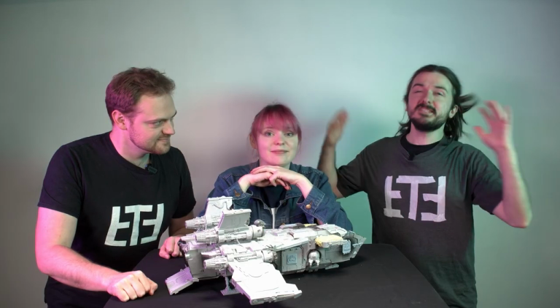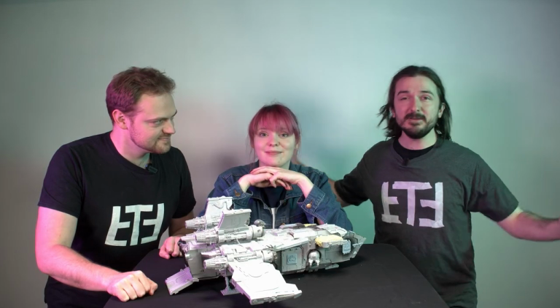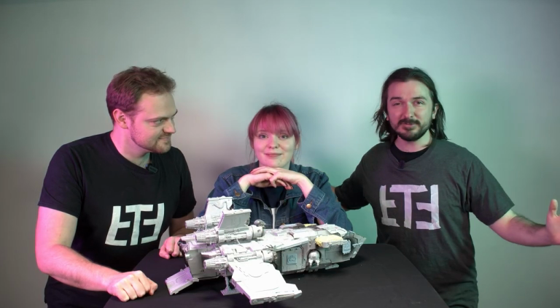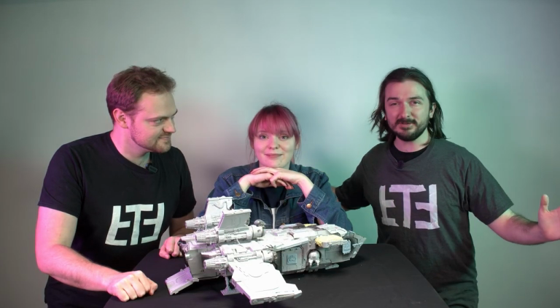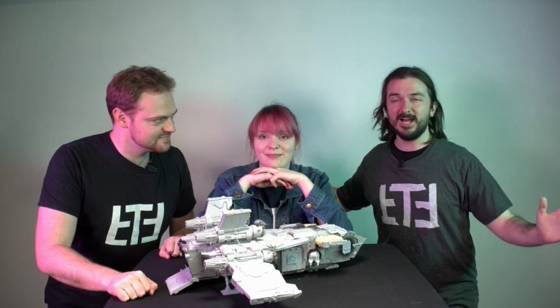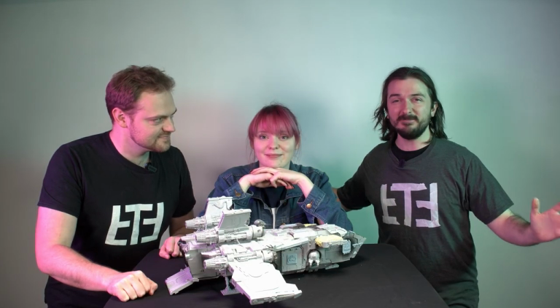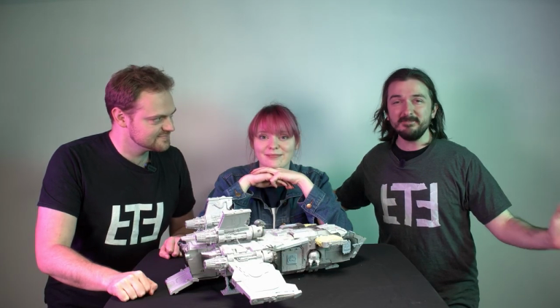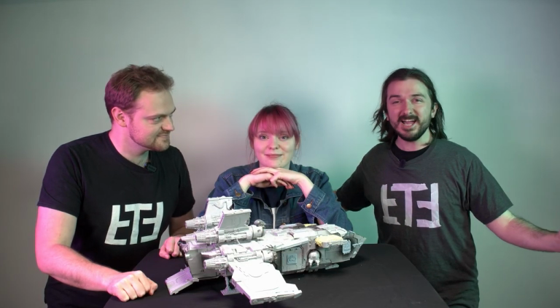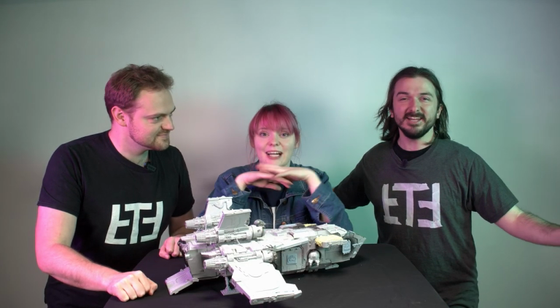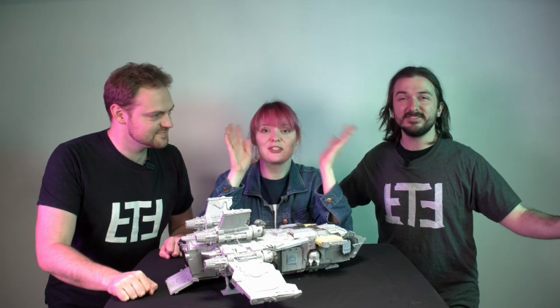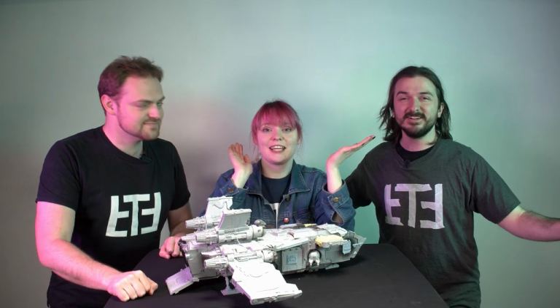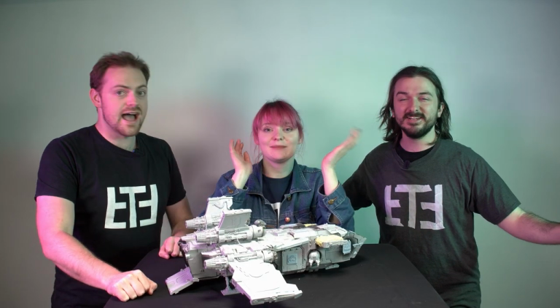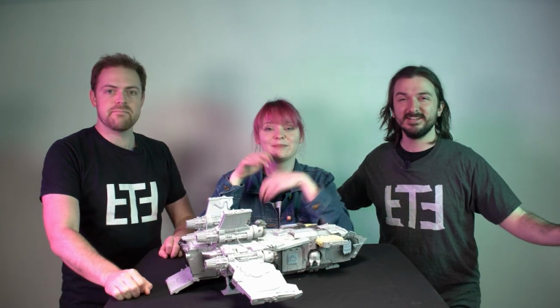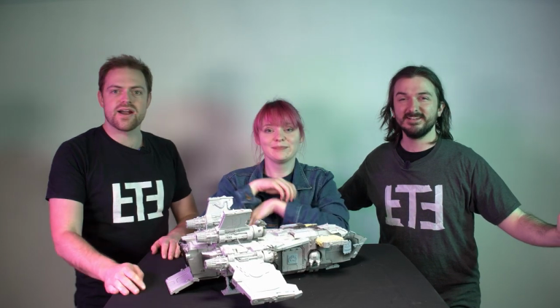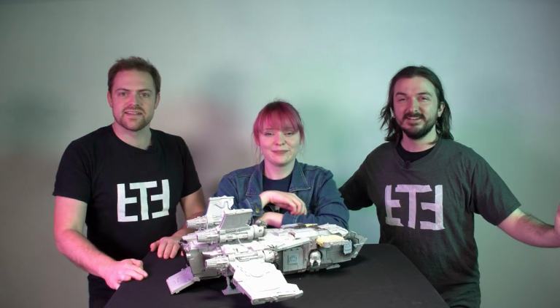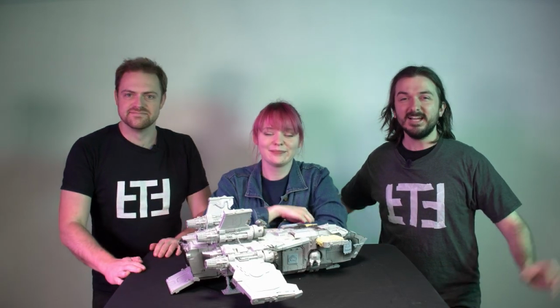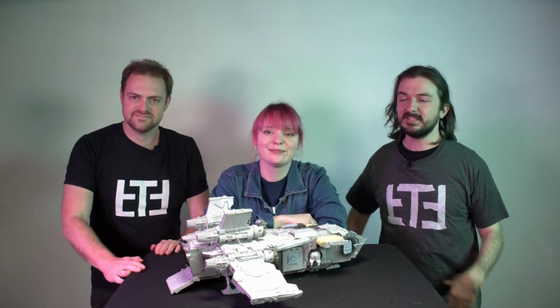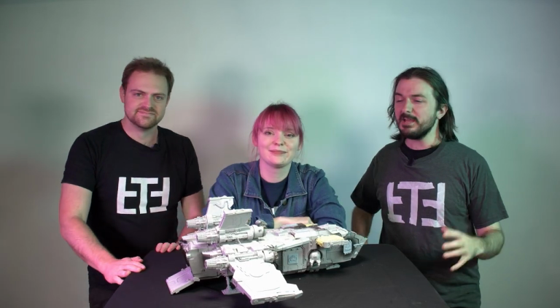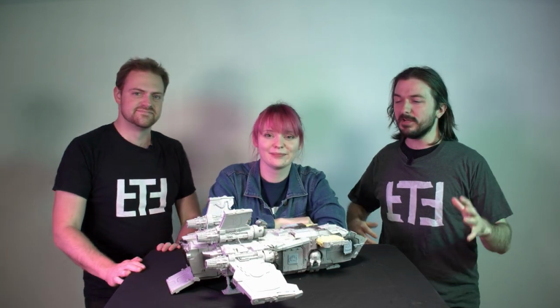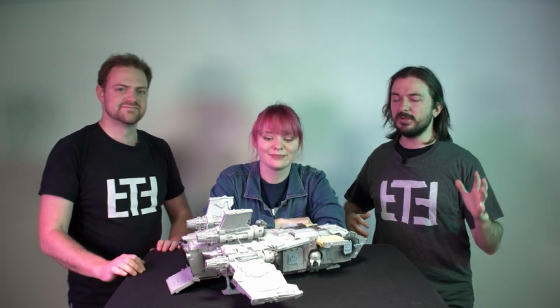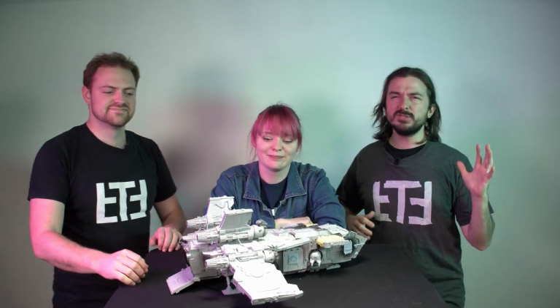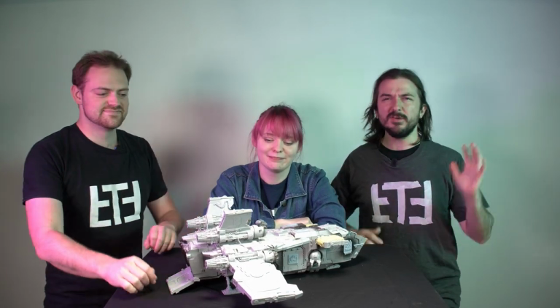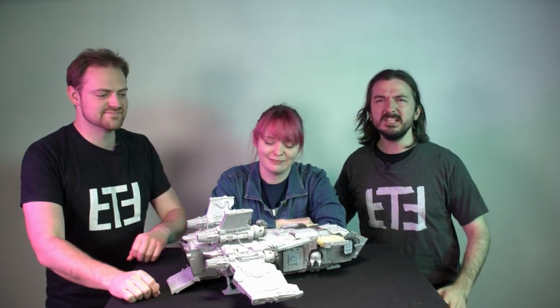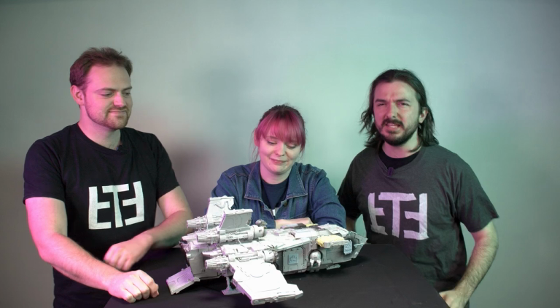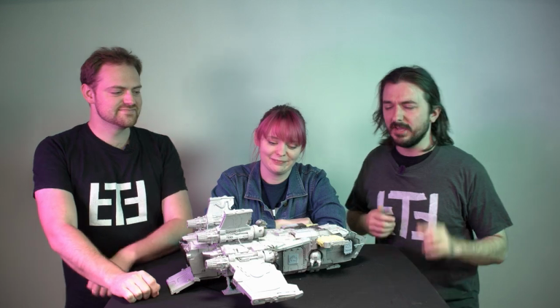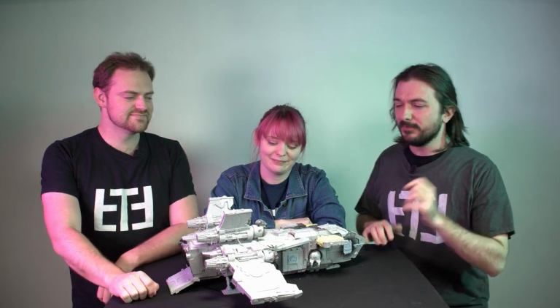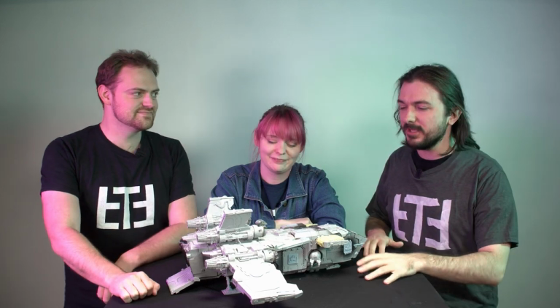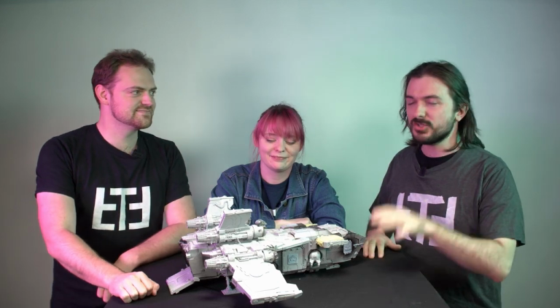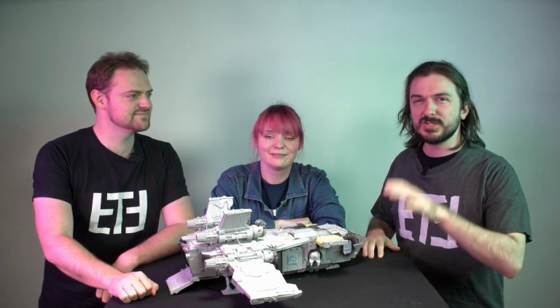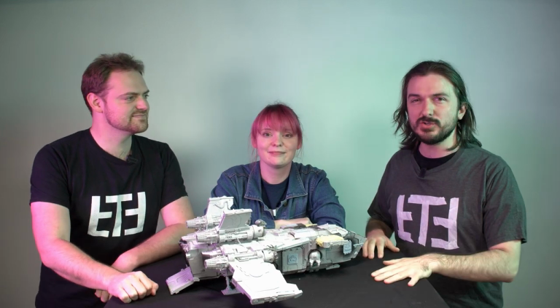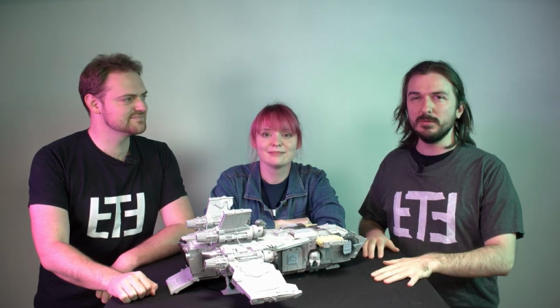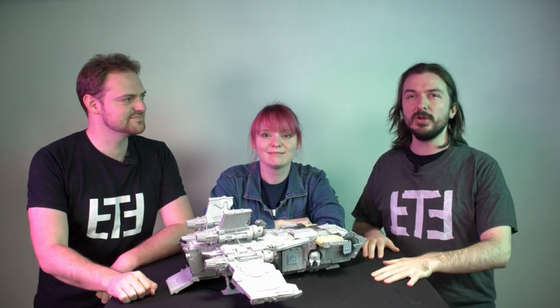It's tabletop time. I'm Dave. I'm Jen. I'm Murray. And today we are going to finally finish the Stormbird.